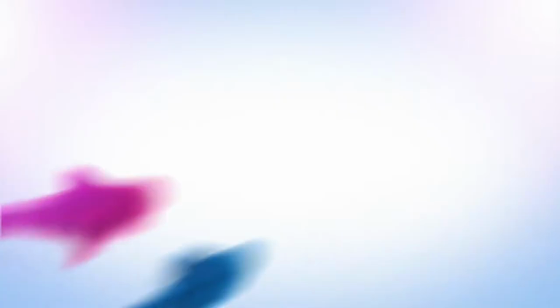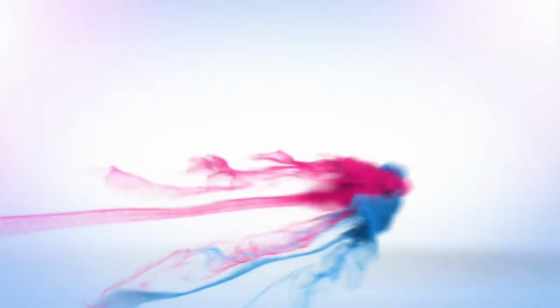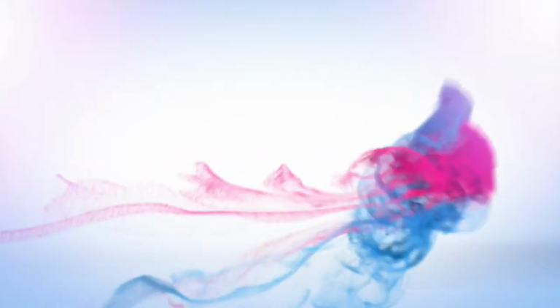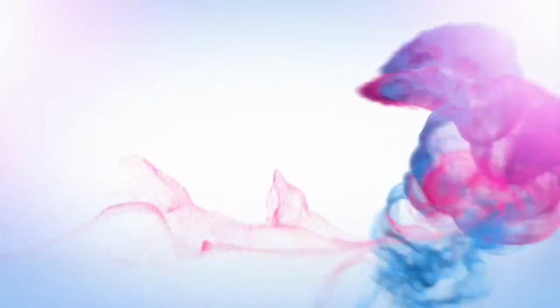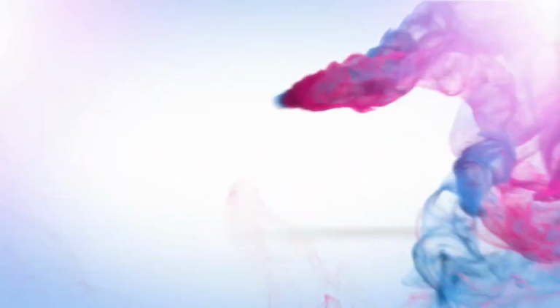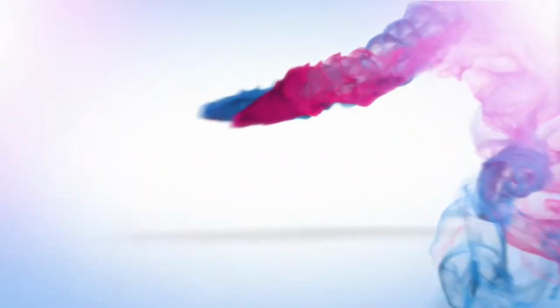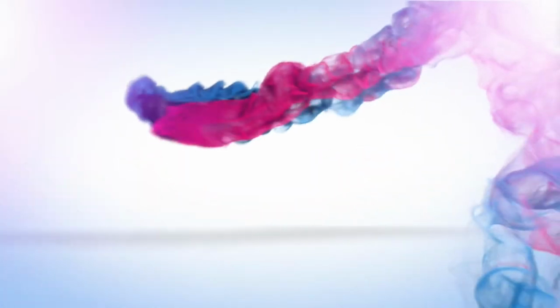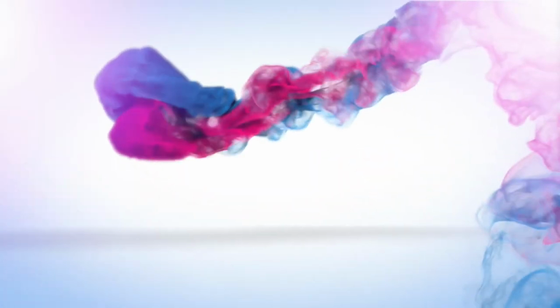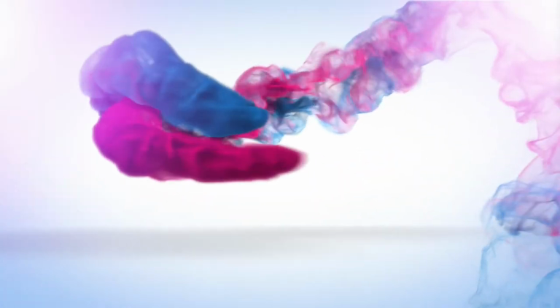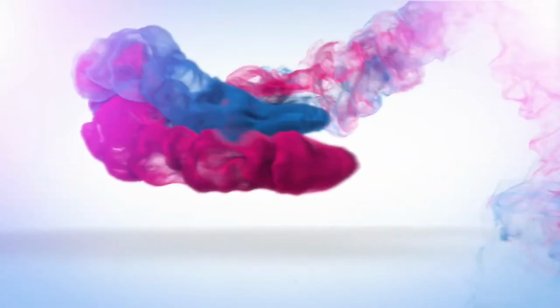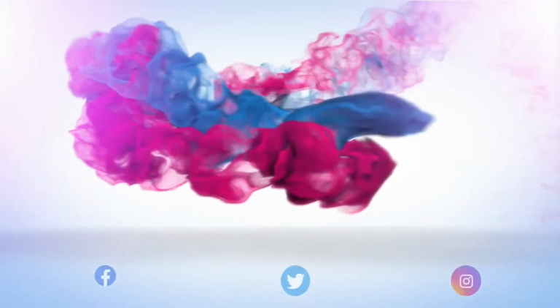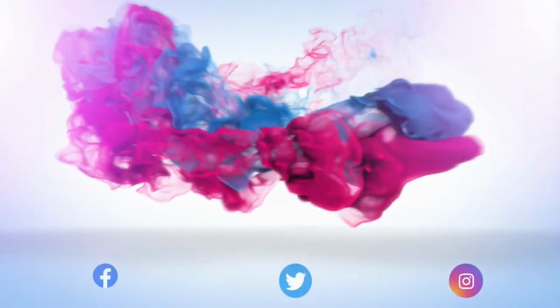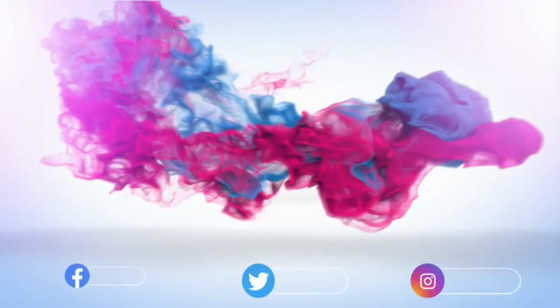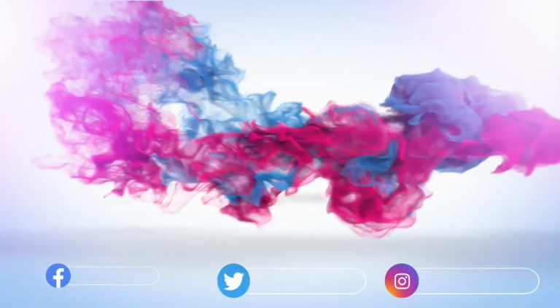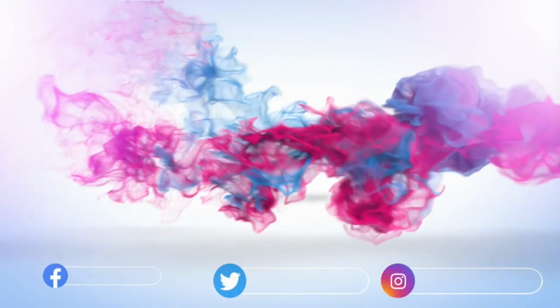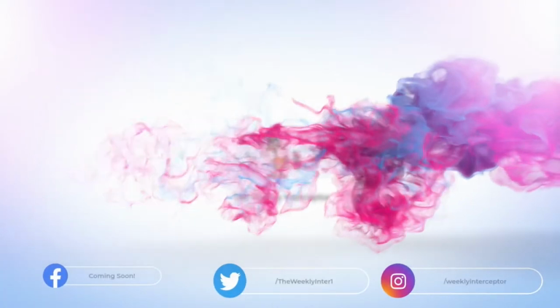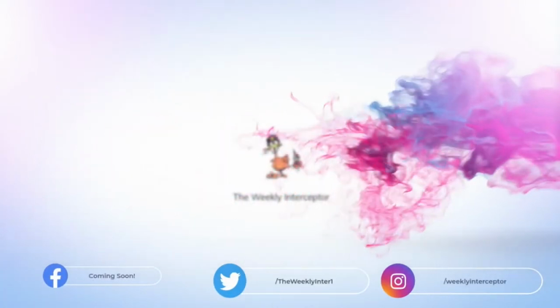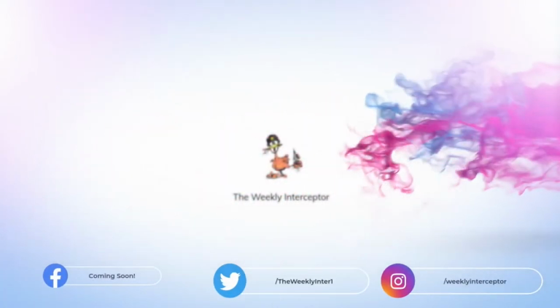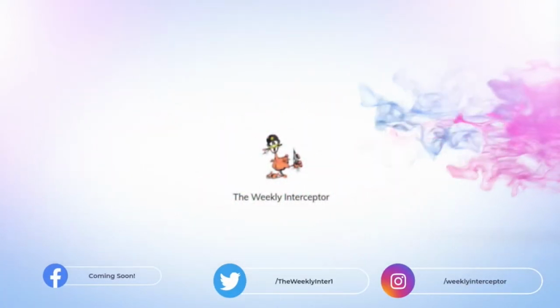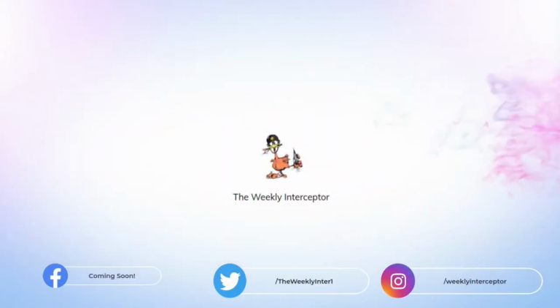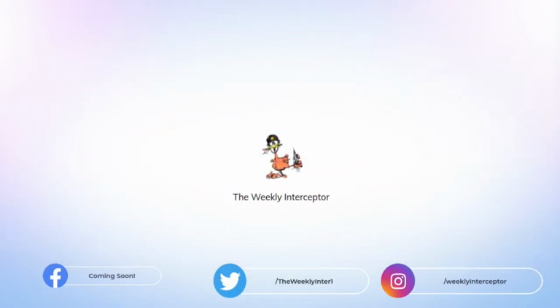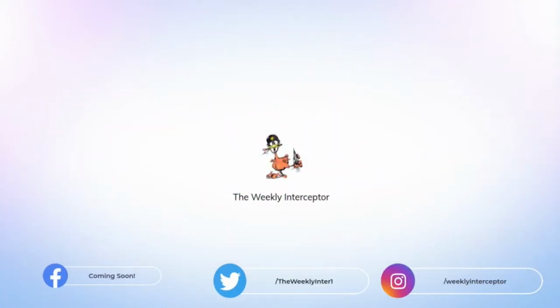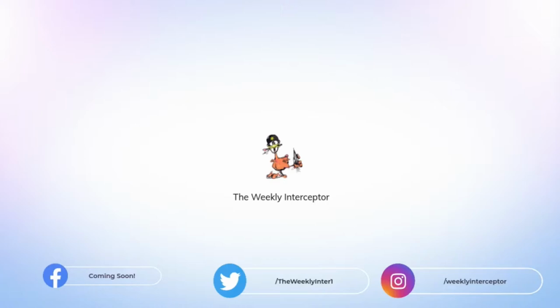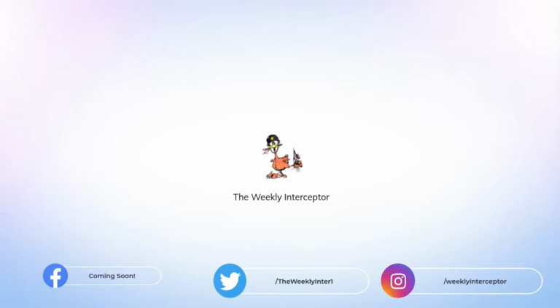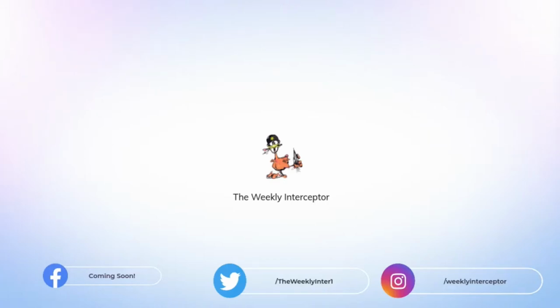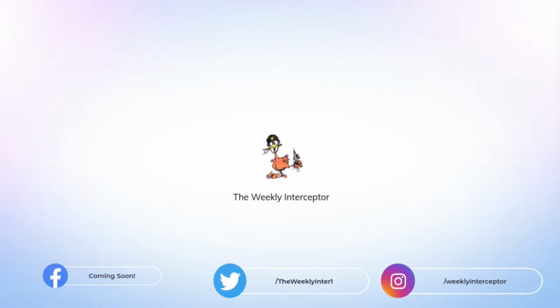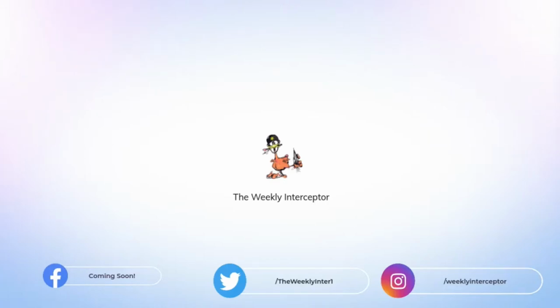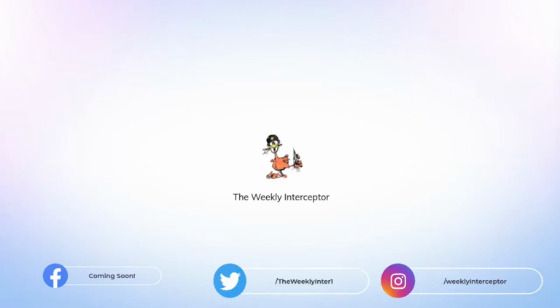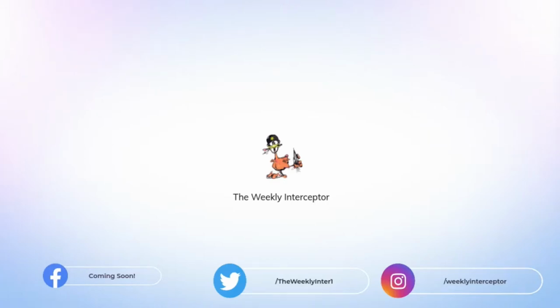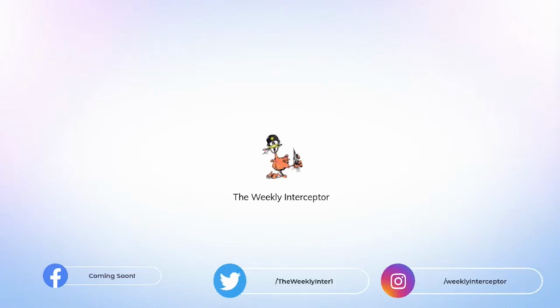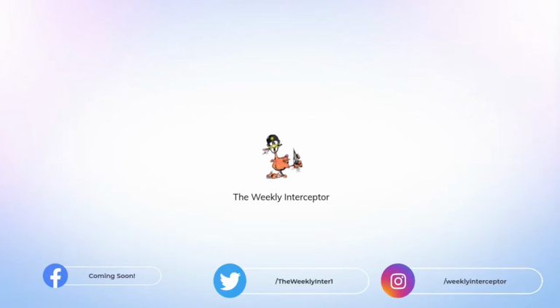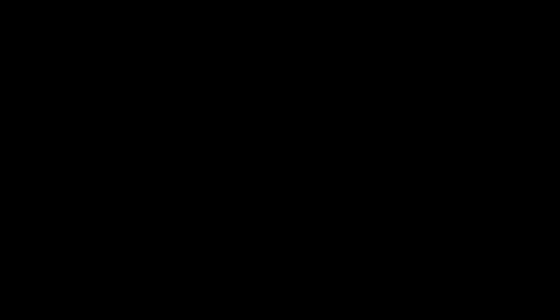Welcome to the Weekly Interceptor's Explain Playlist, where I explain prominent weapon systems and concepts about air and missile defense.